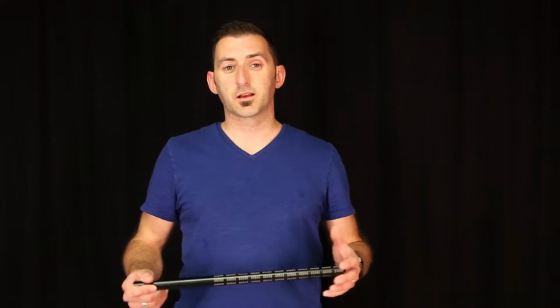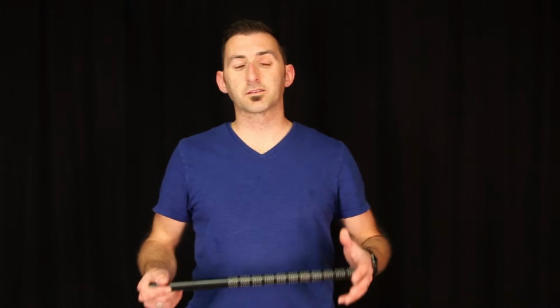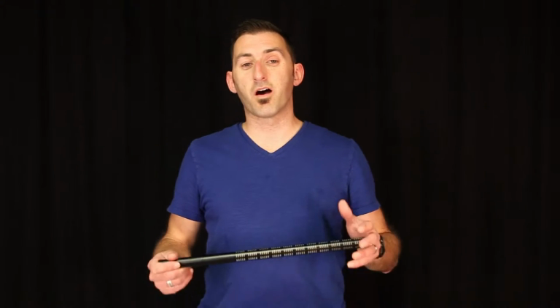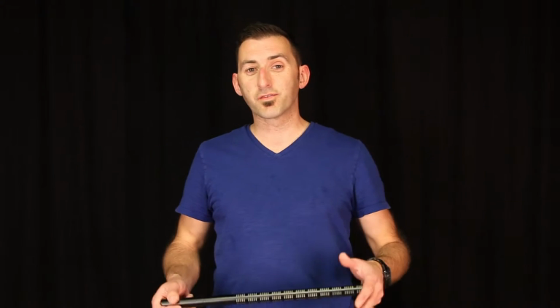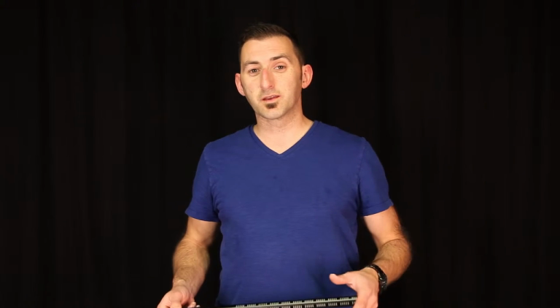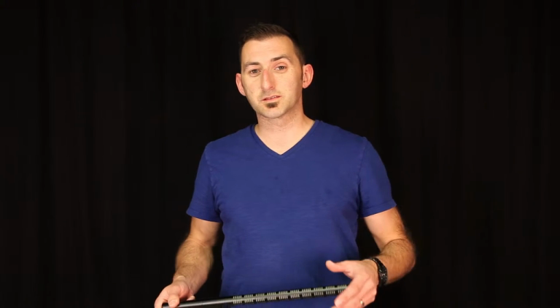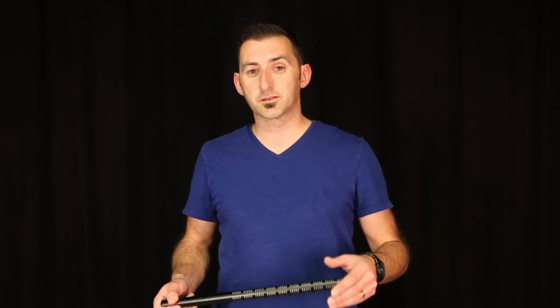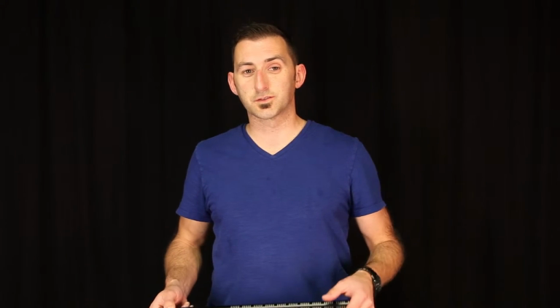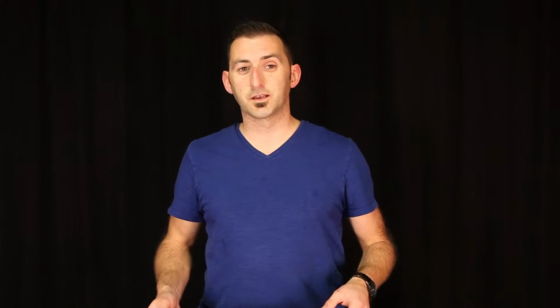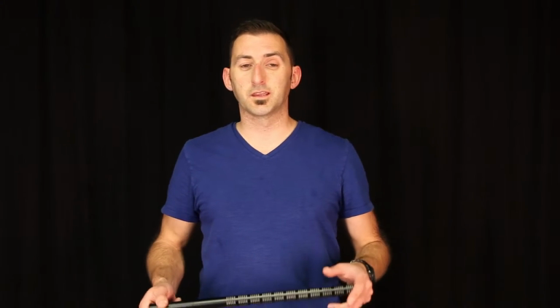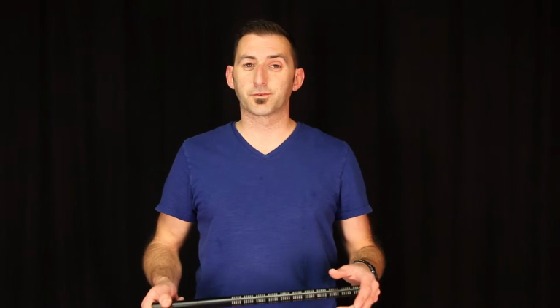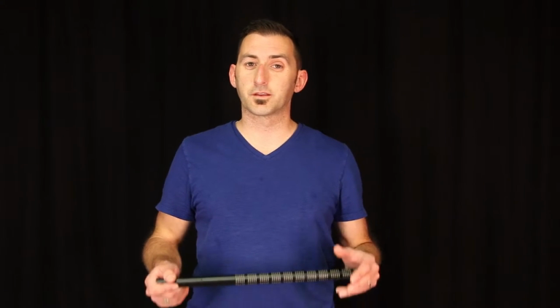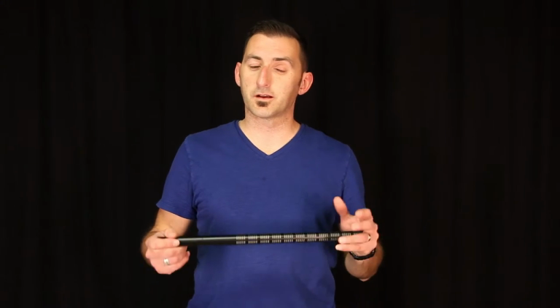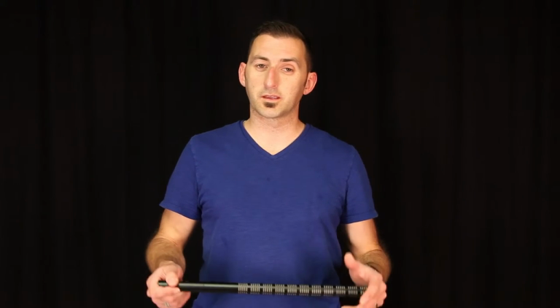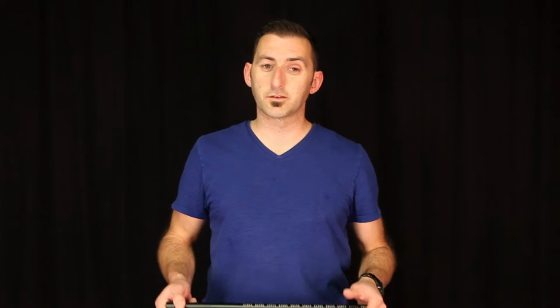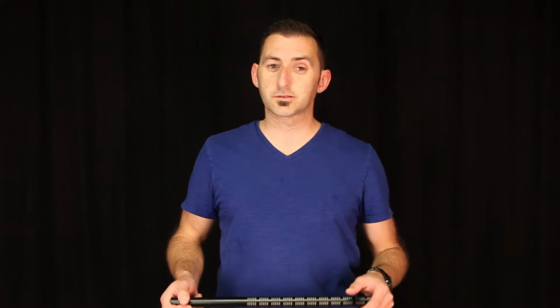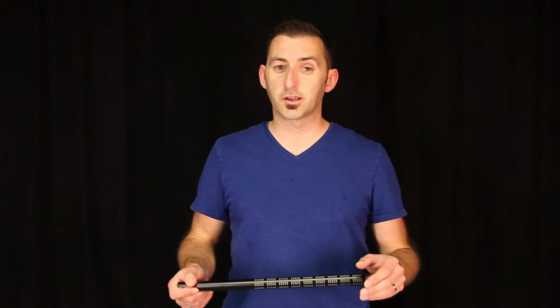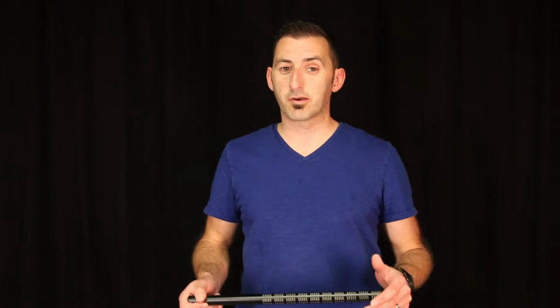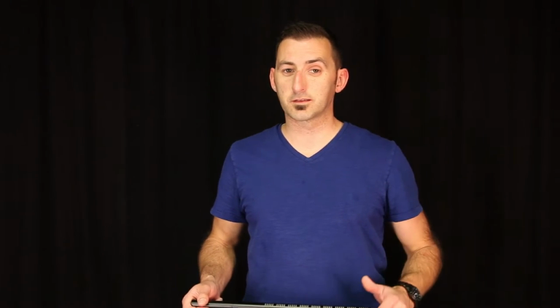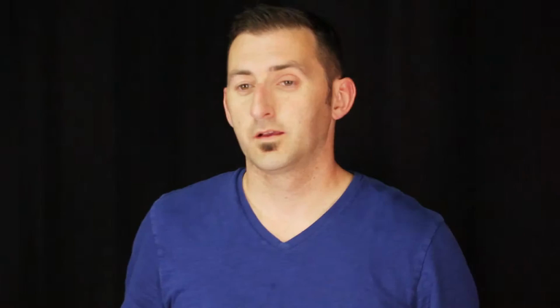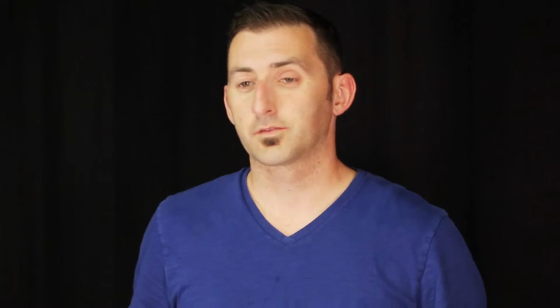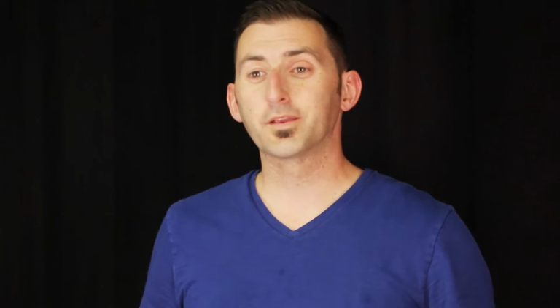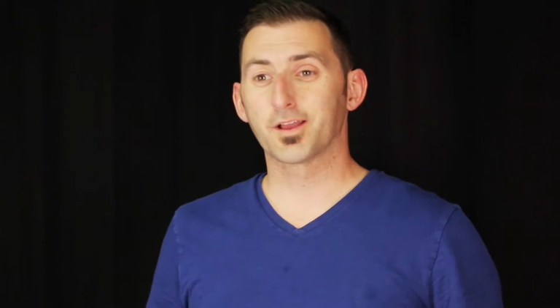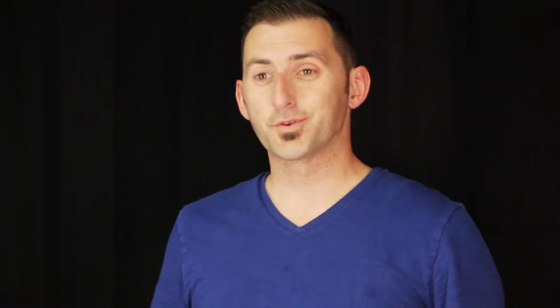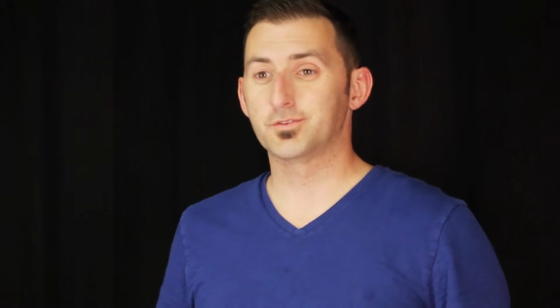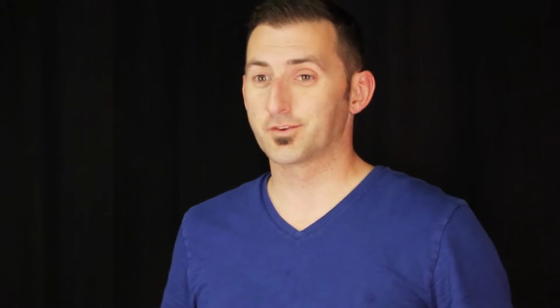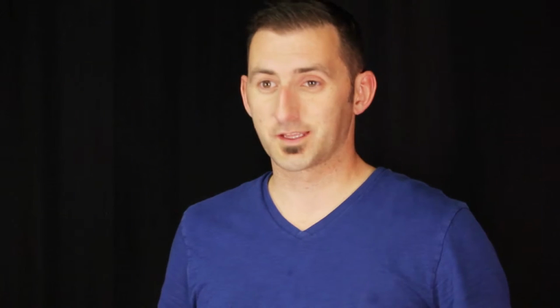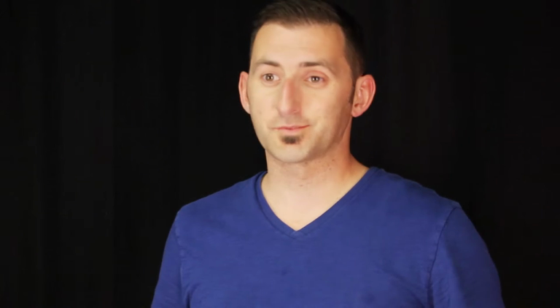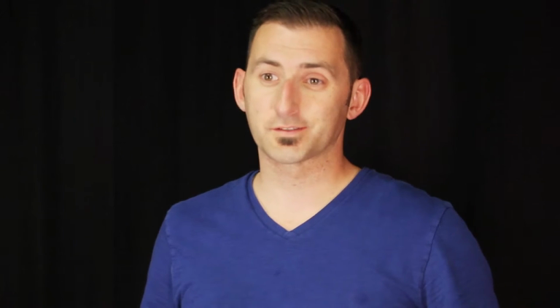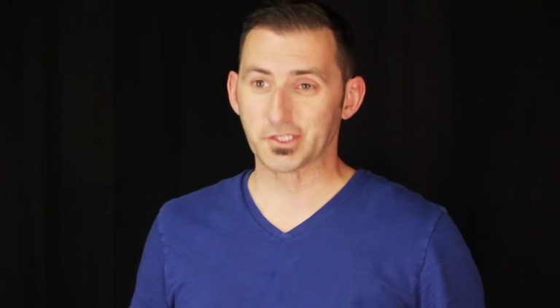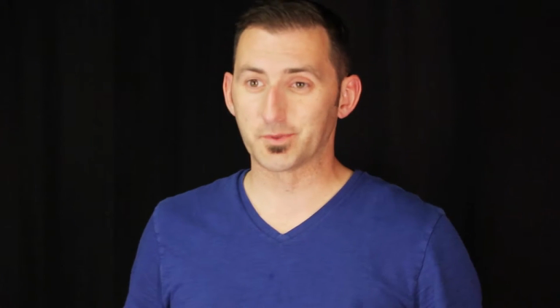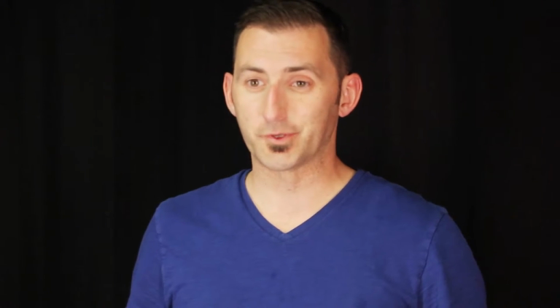Shotguns often get misunderstood, and therefore they often get used incorrectly. I'm here to help you understand them just a little bit more.